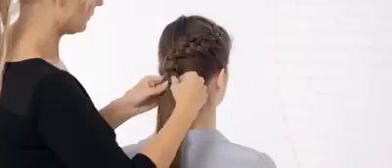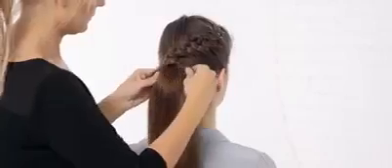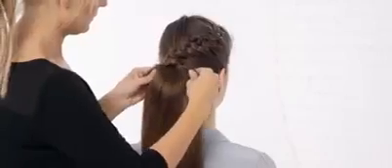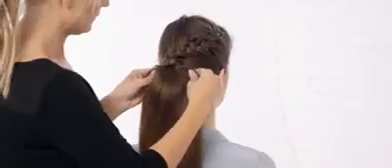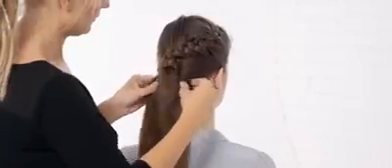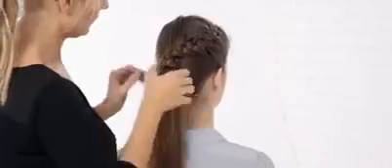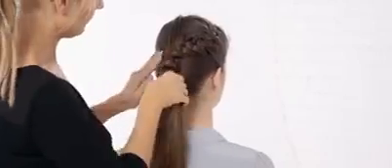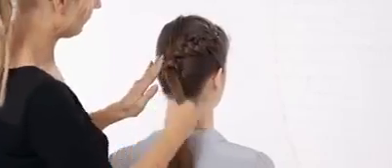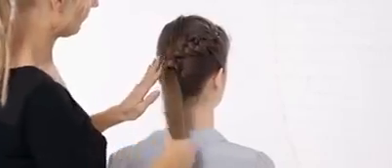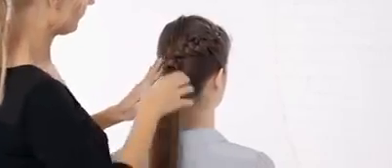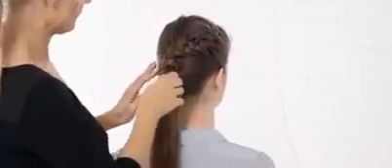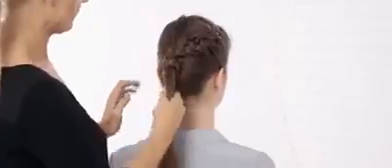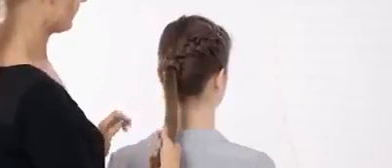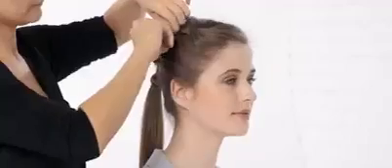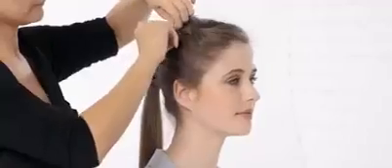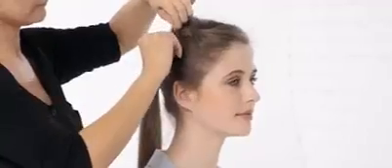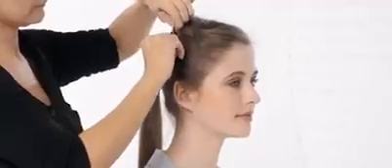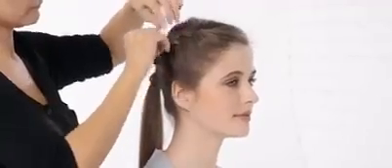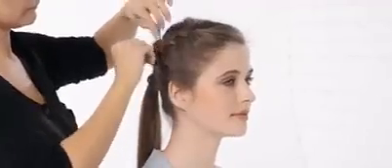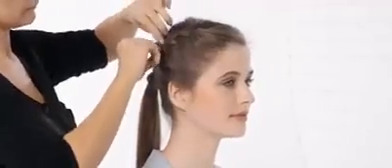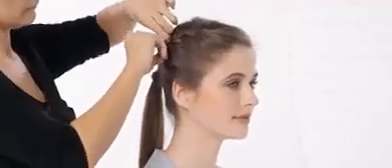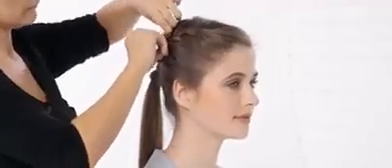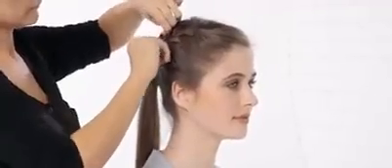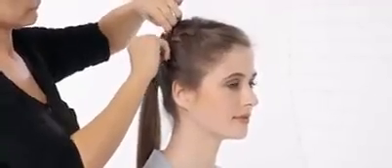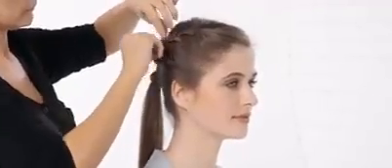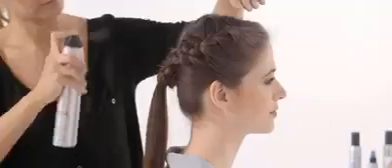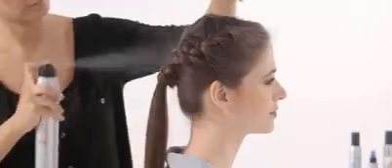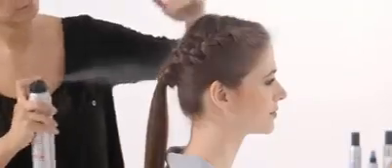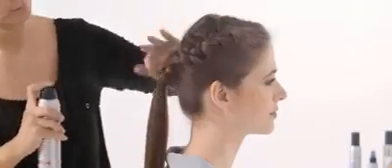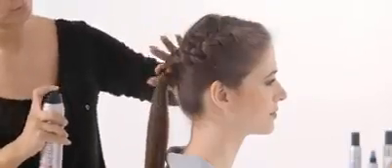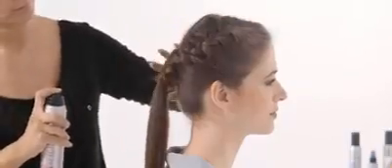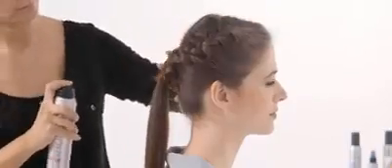Tidy up the French plait by loosening the strands and smooth over any imperfections. Then finish off with hairspray.